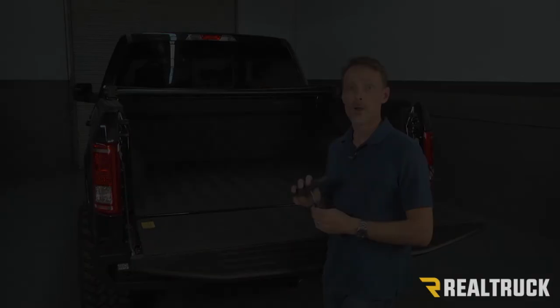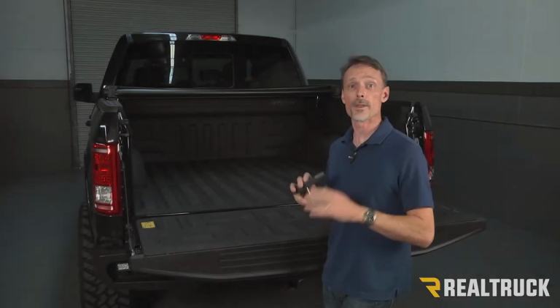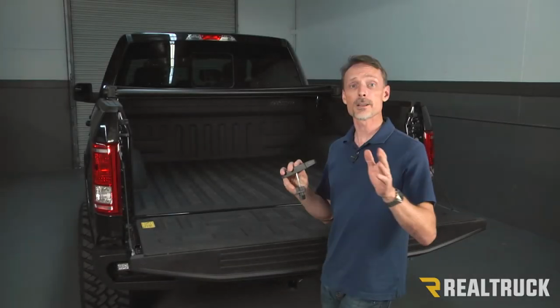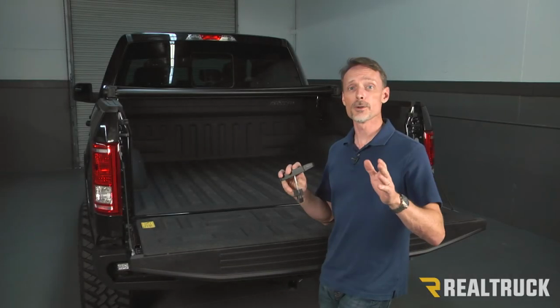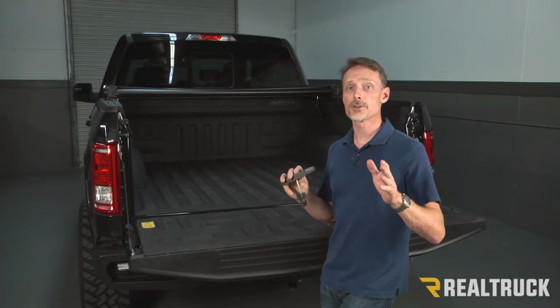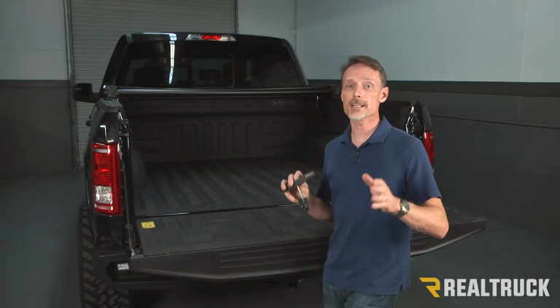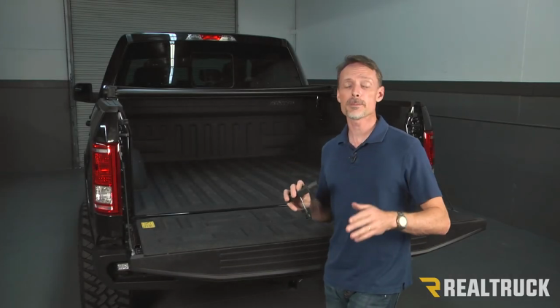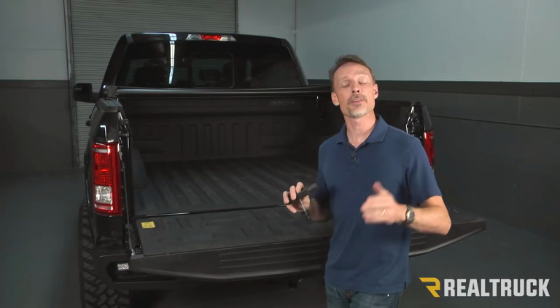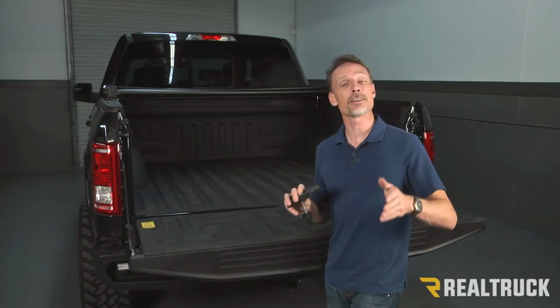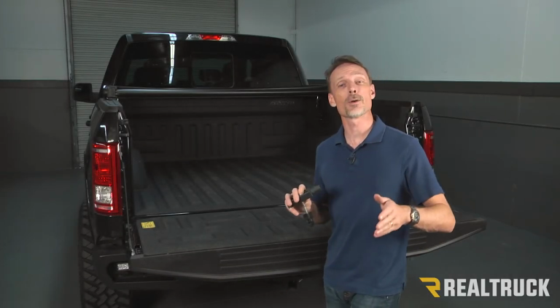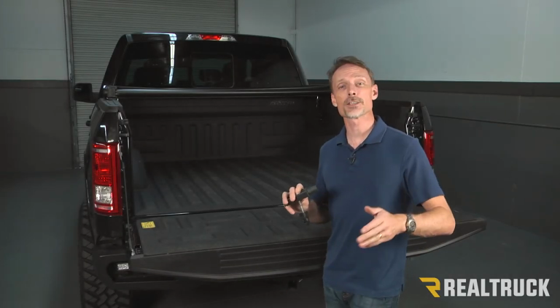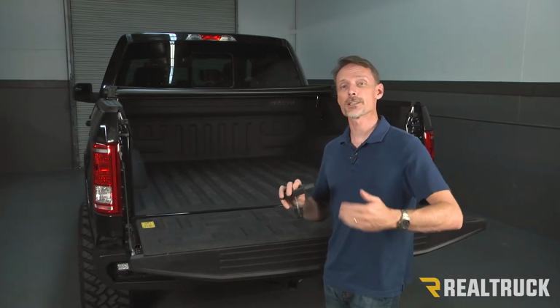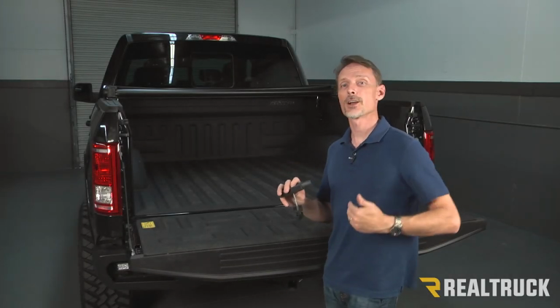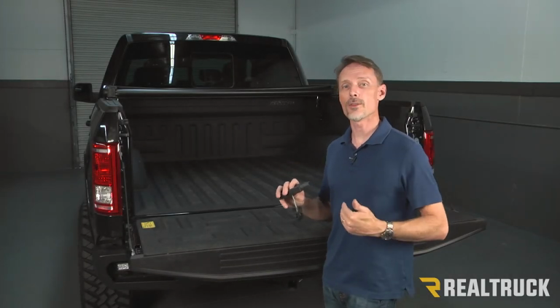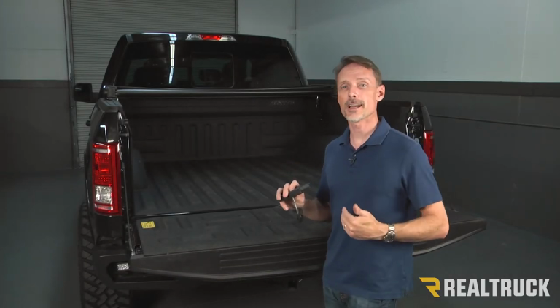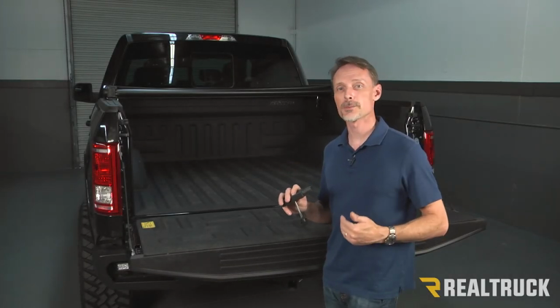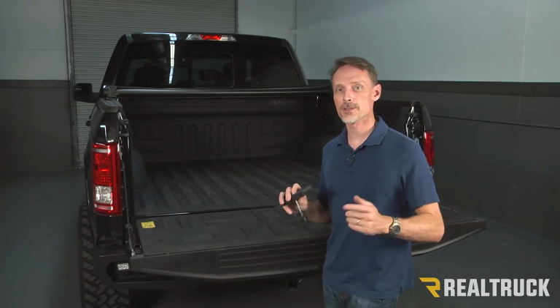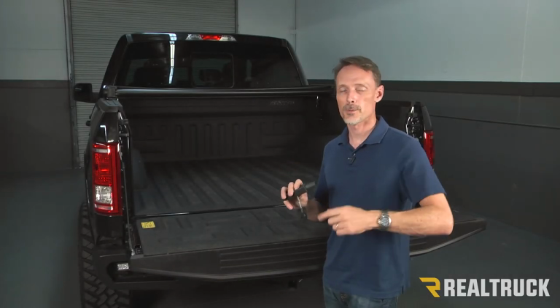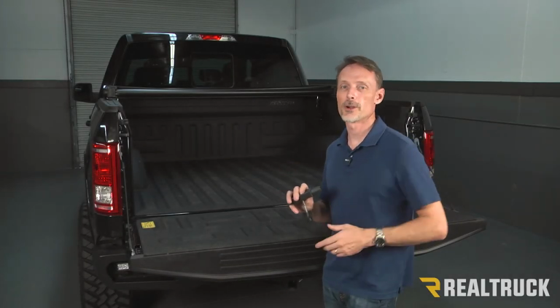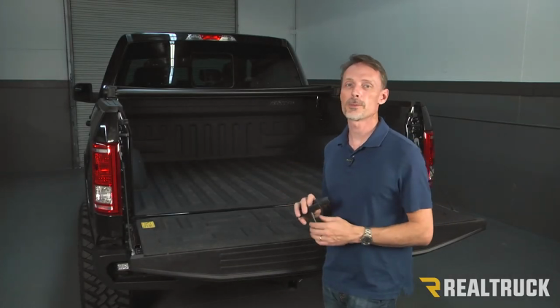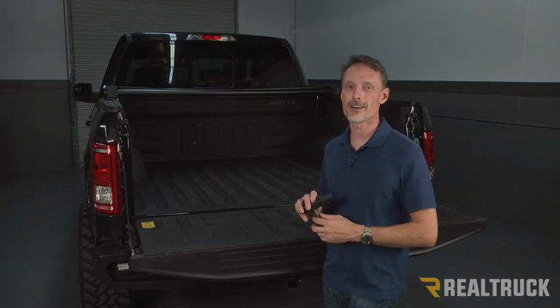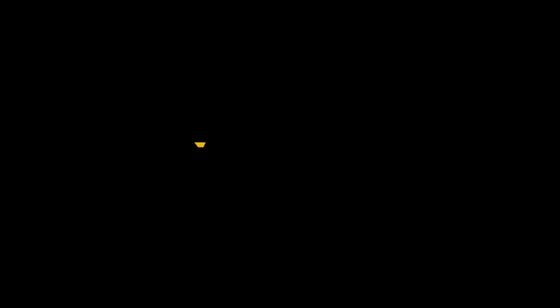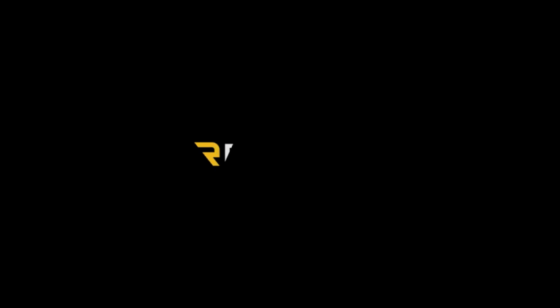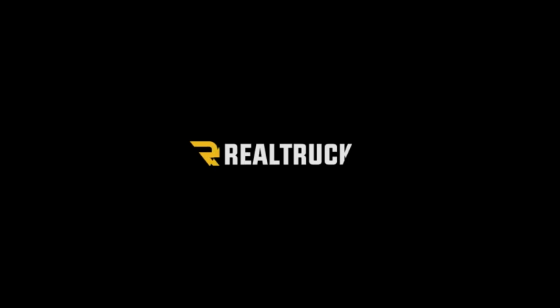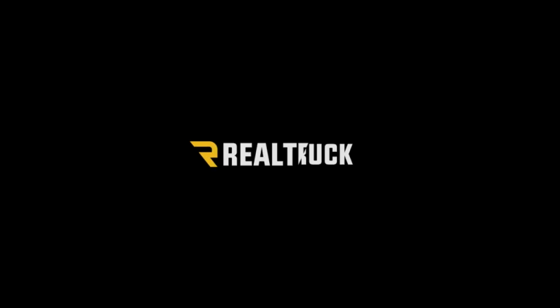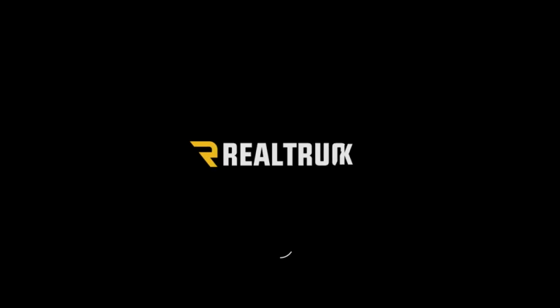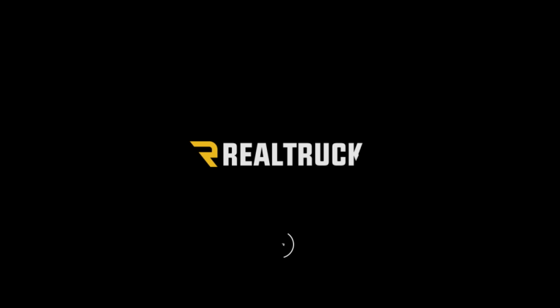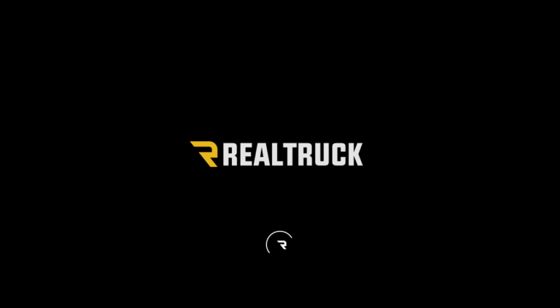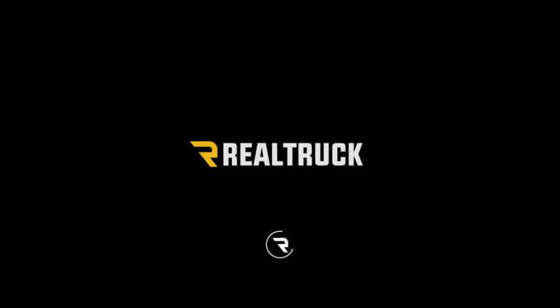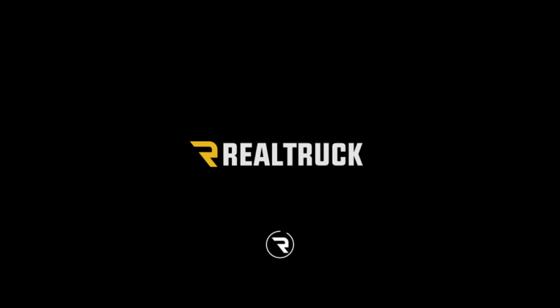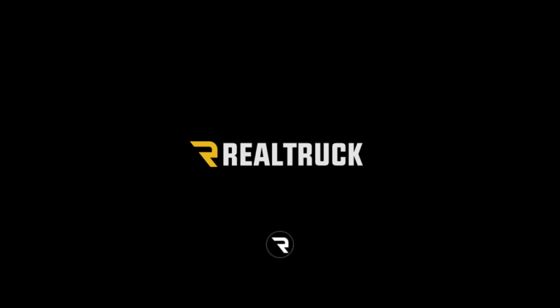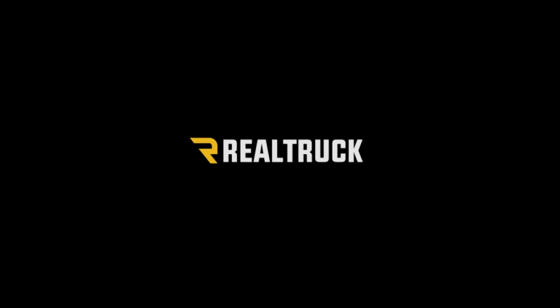Well, that concludes your tech tip. If you have any questions, call the experts — we're here to help you out.